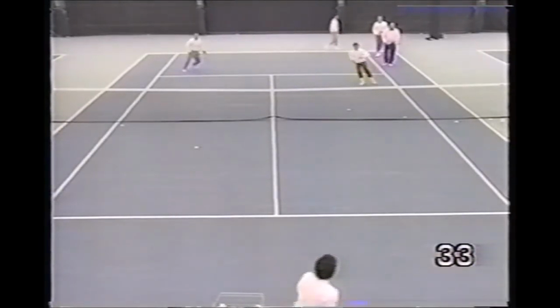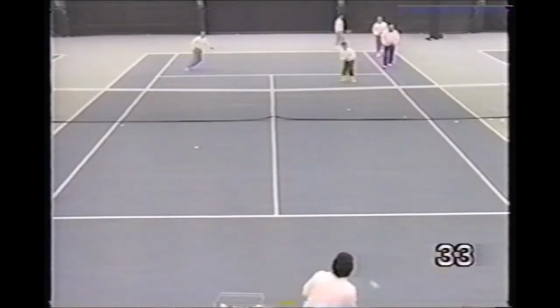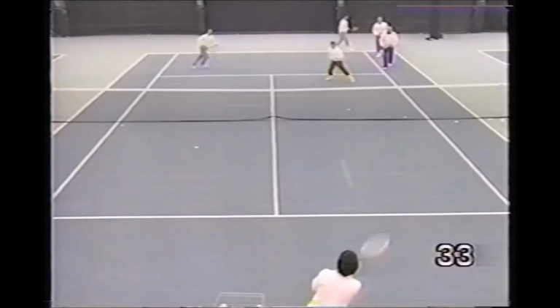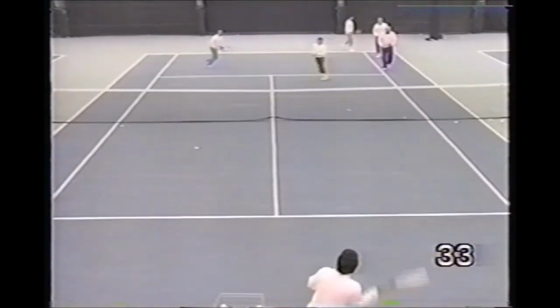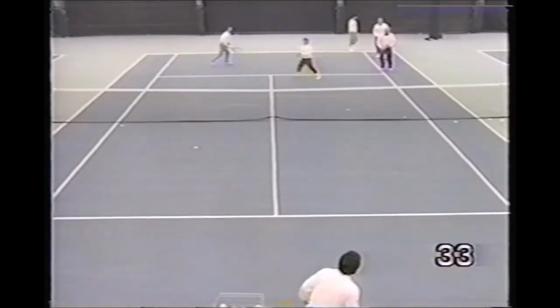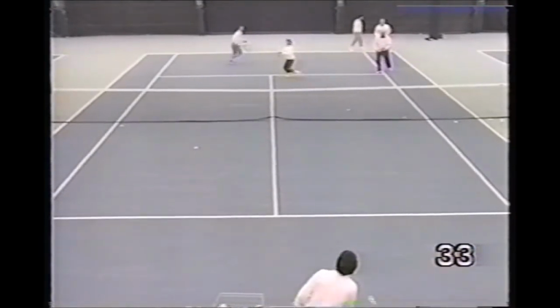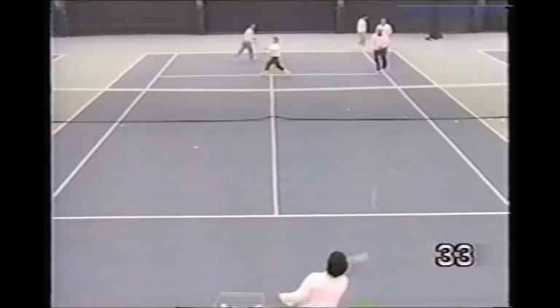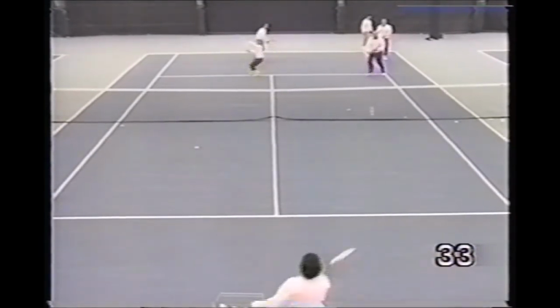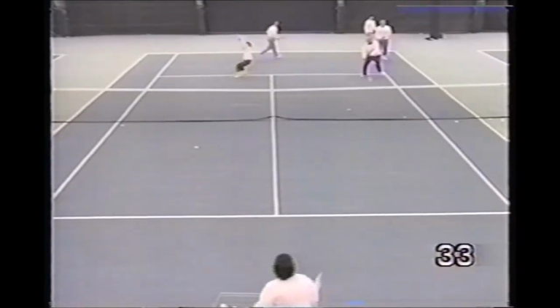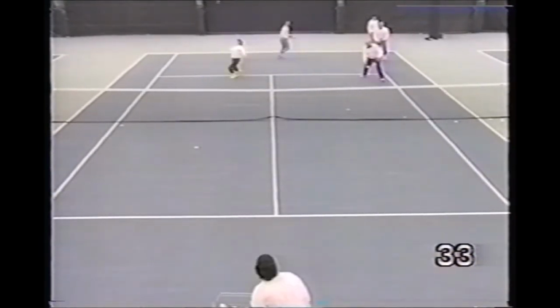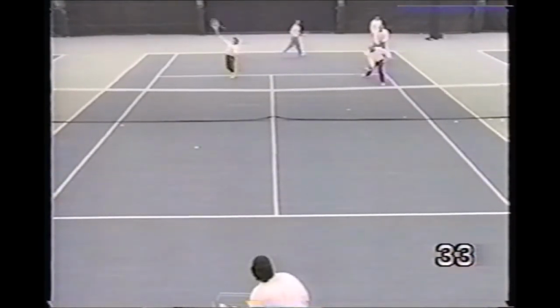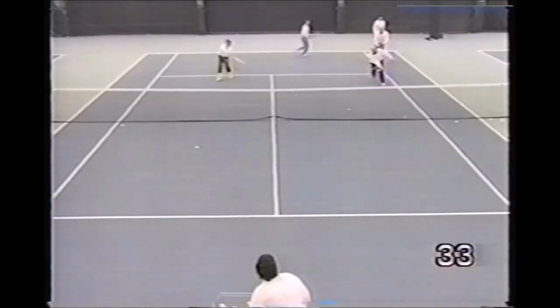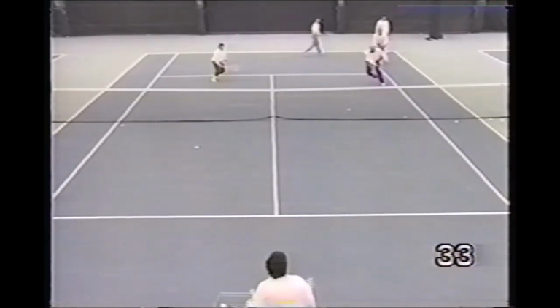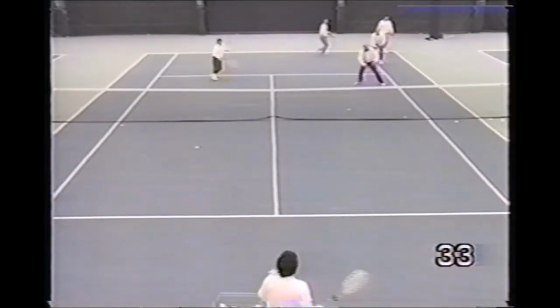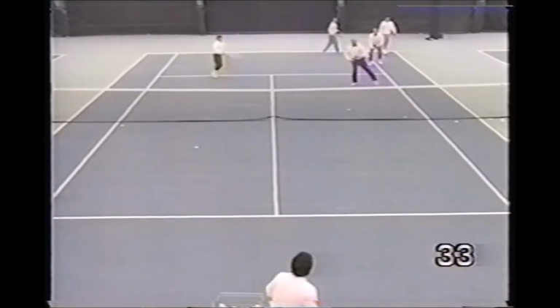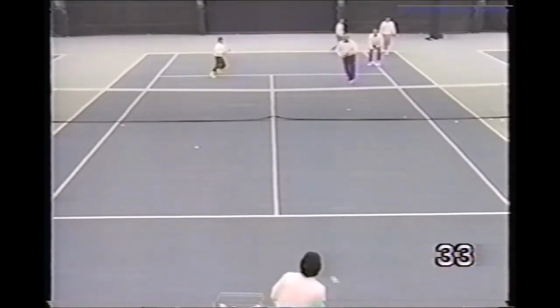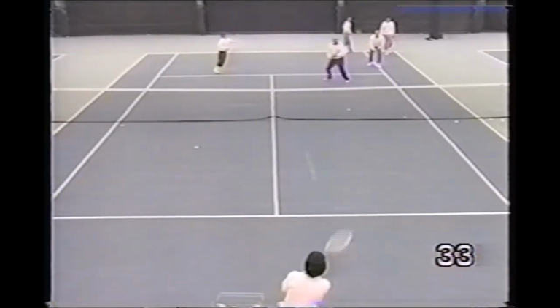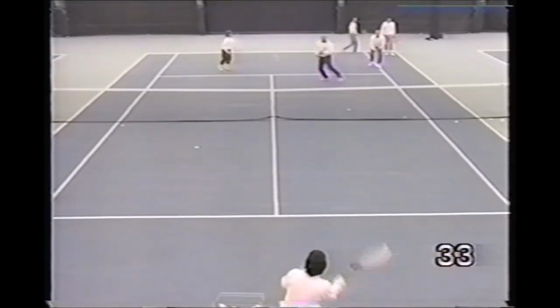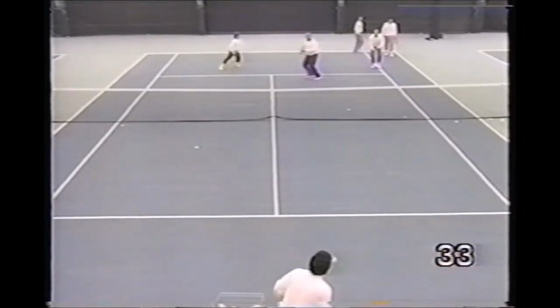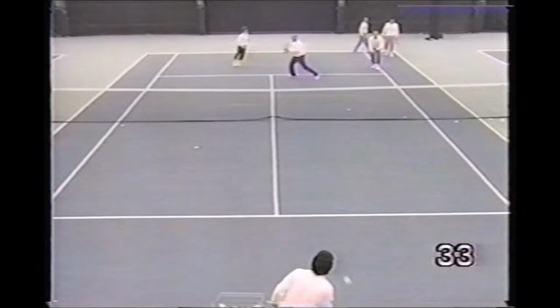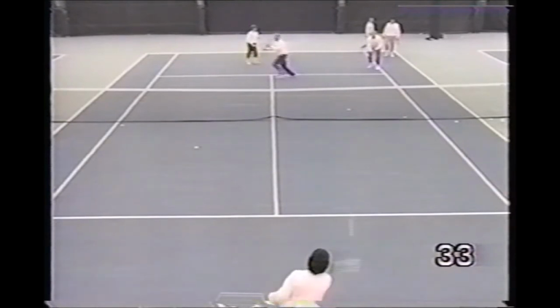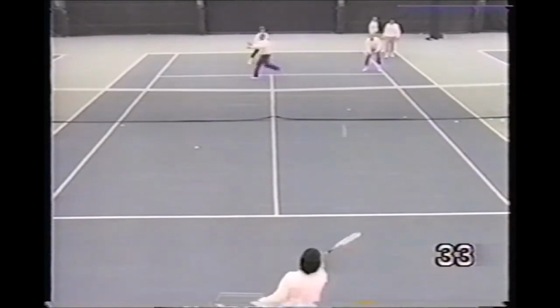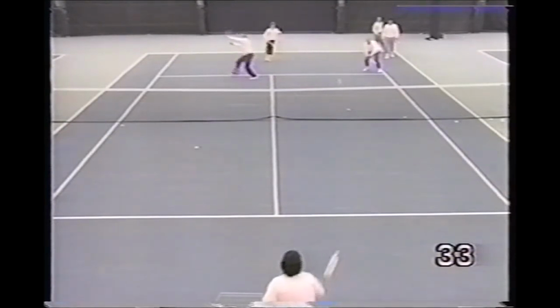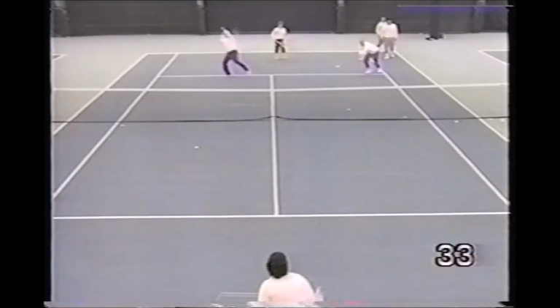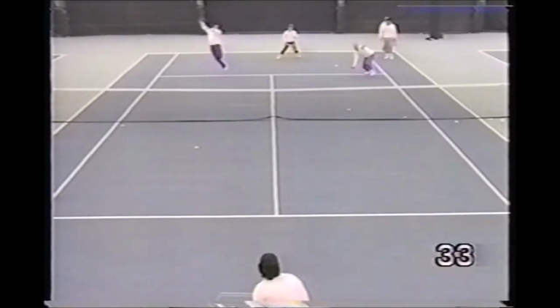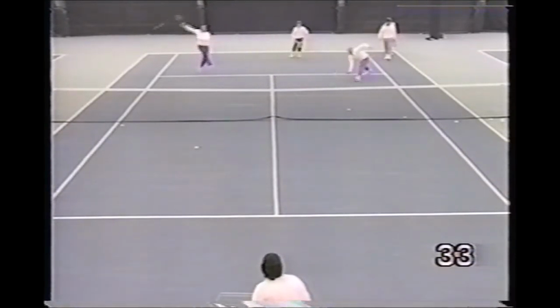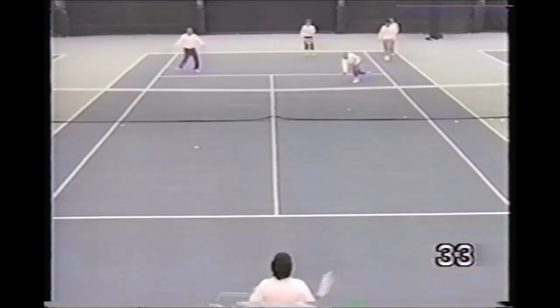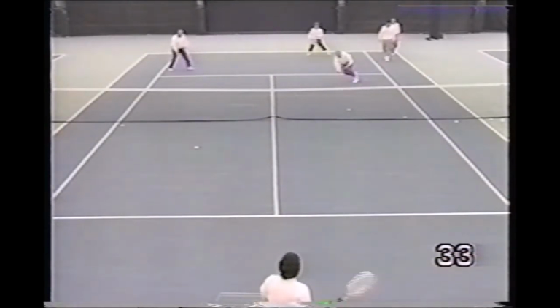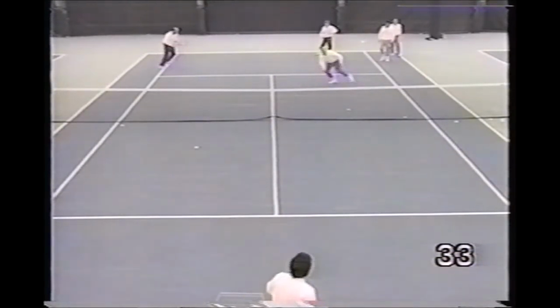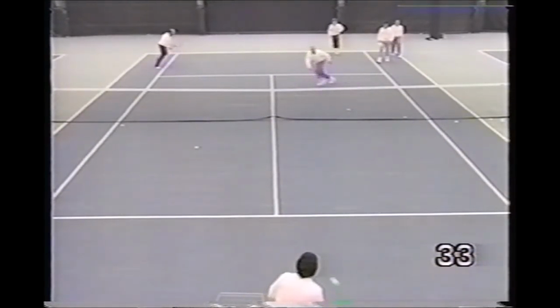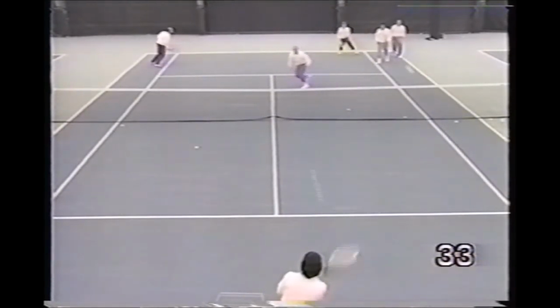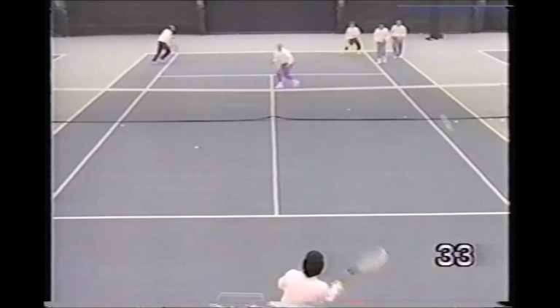Here the players scramble in to make the volley before it hits the ground, then scramble back to hit the overhead.